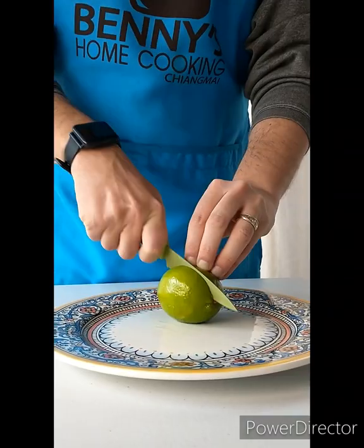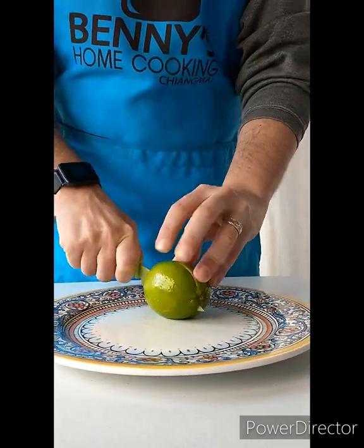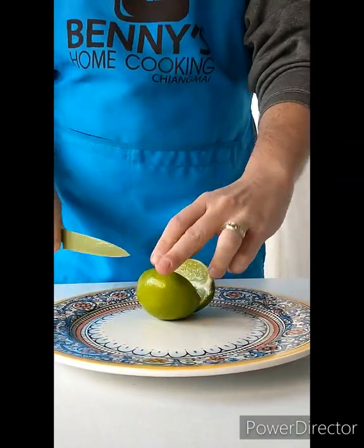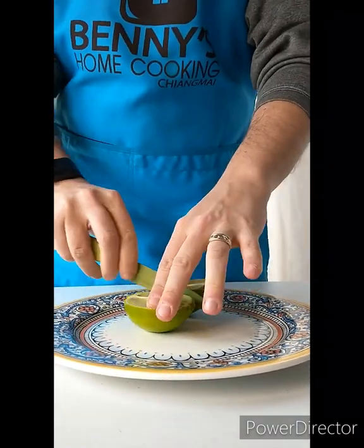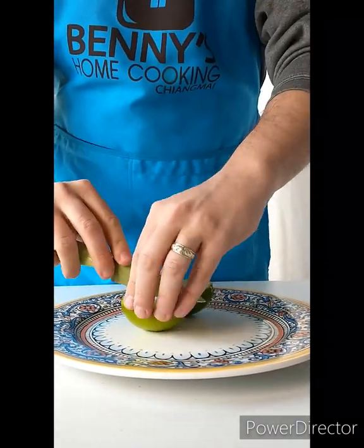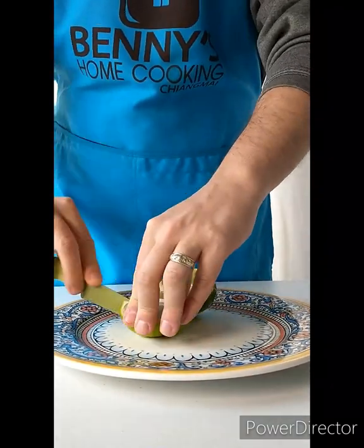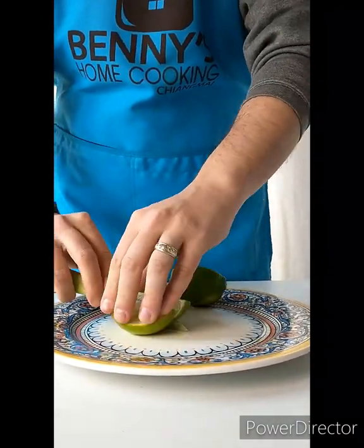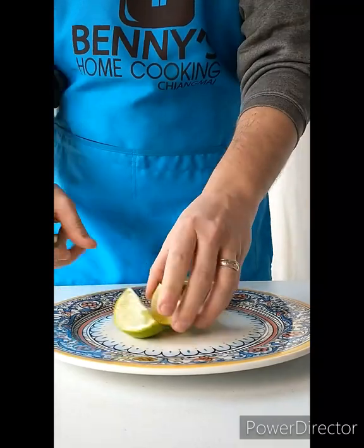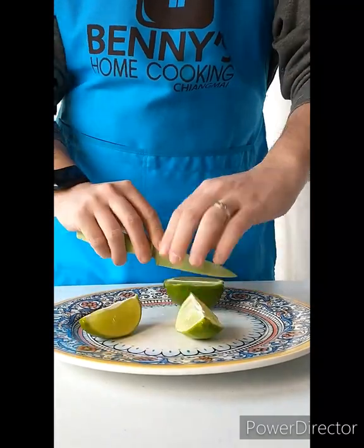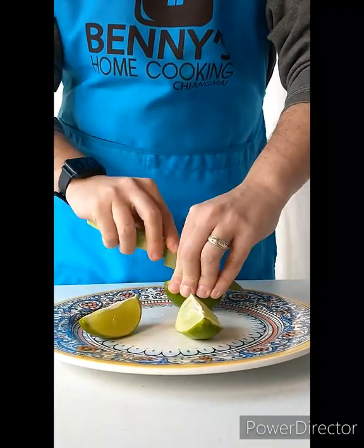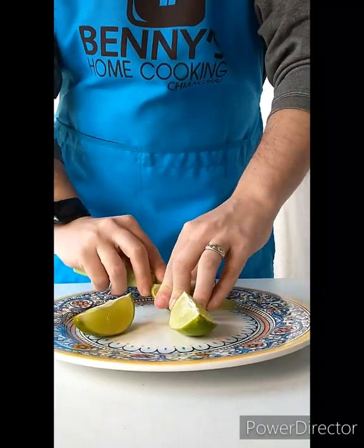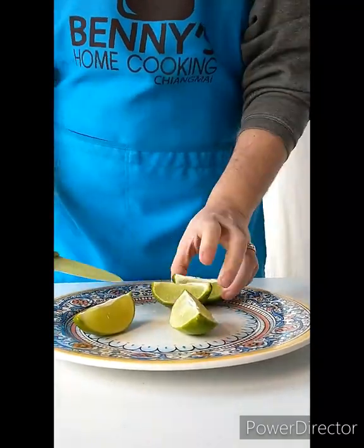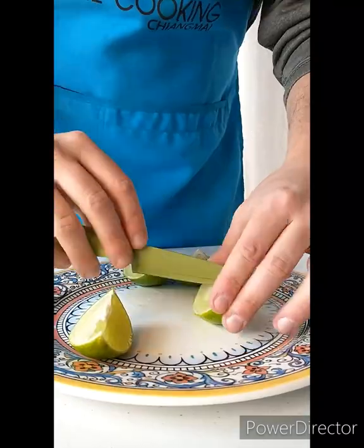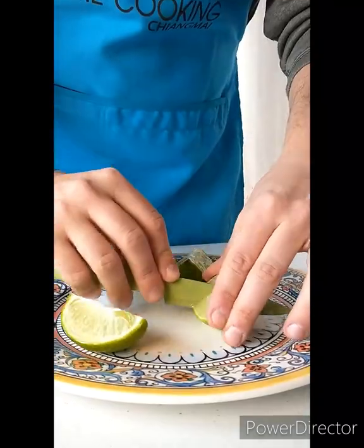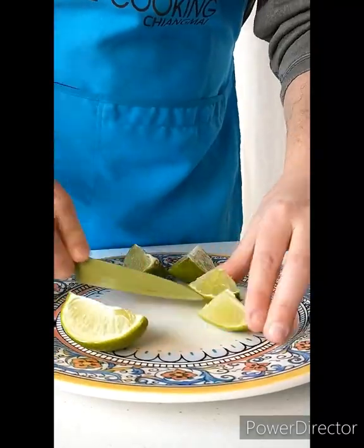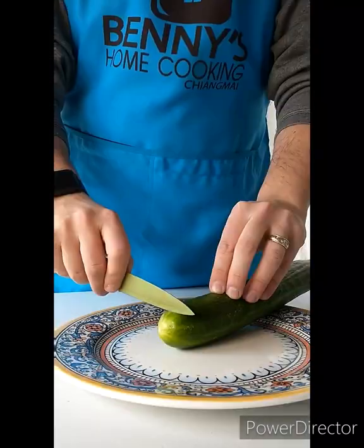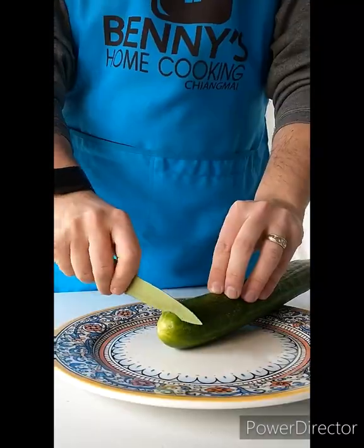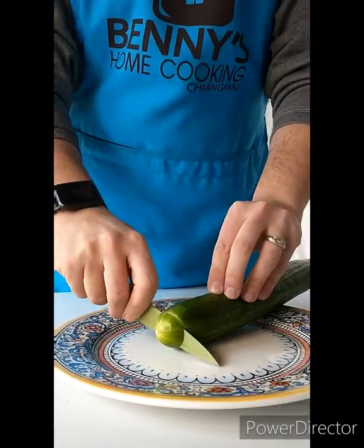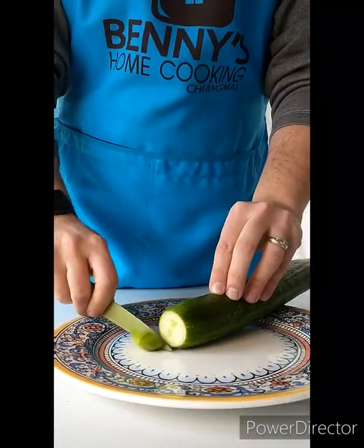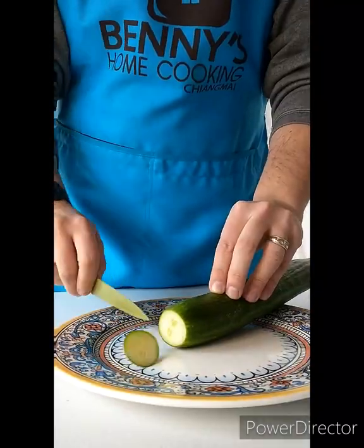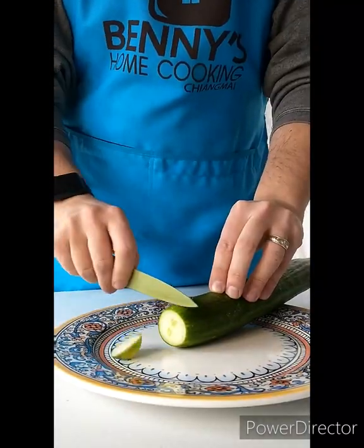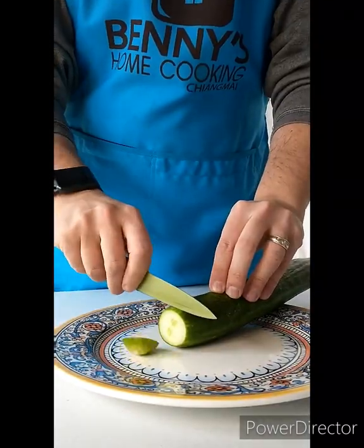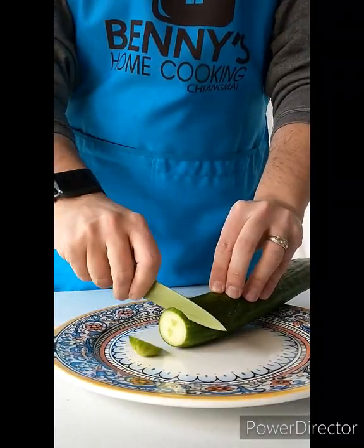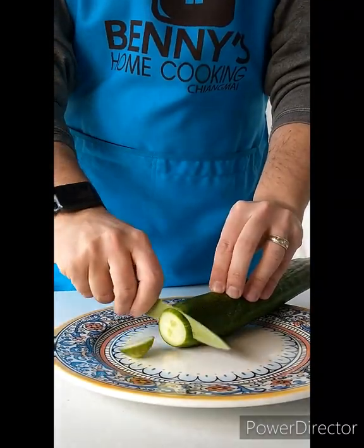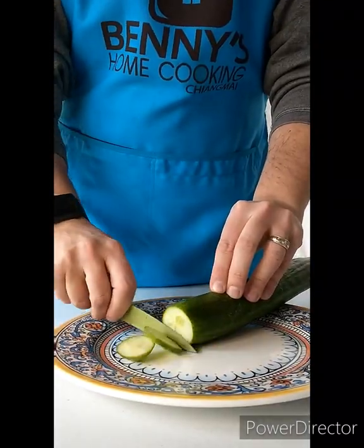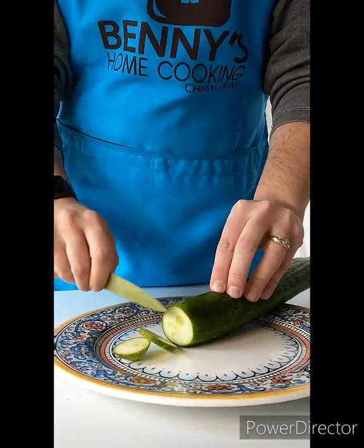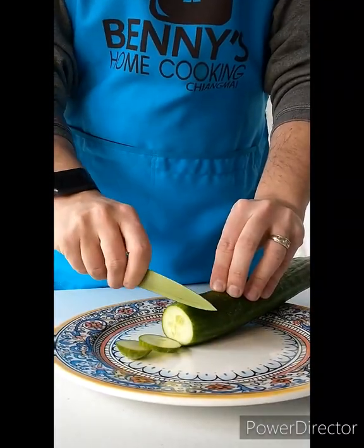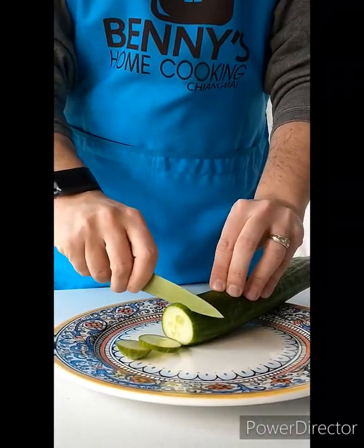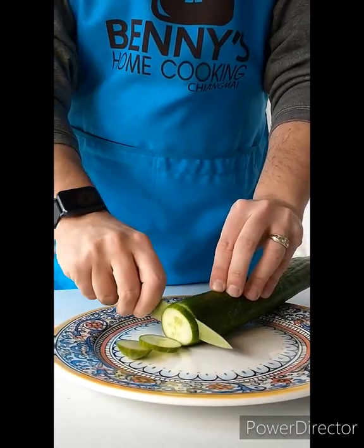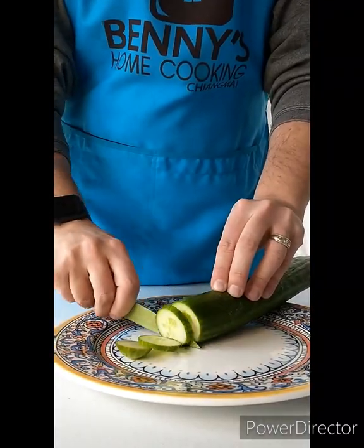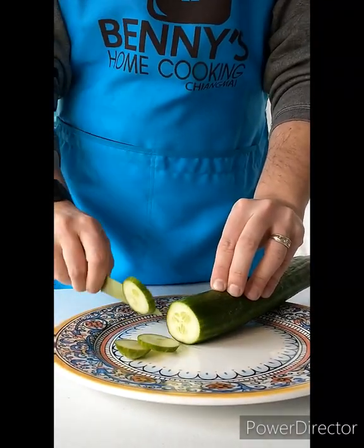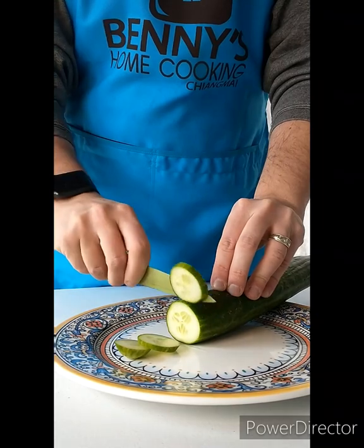Slice the lime into quarters, then half each quarter. Then cut off six slices from your cucumber and set them aside.